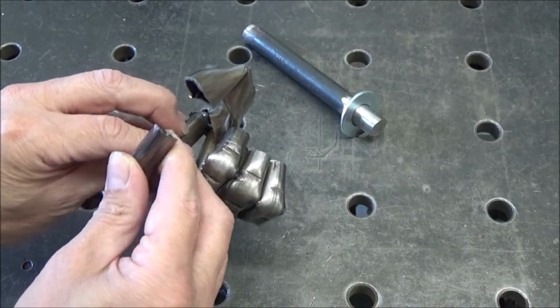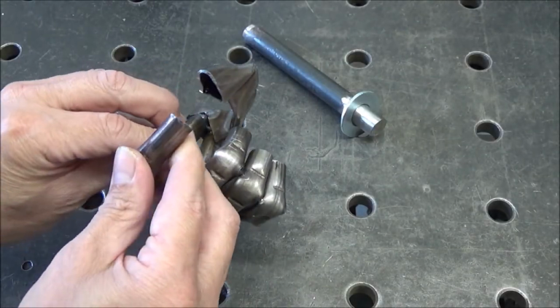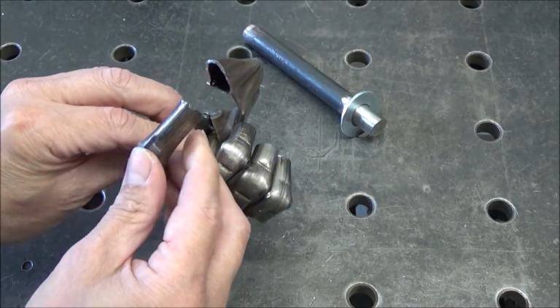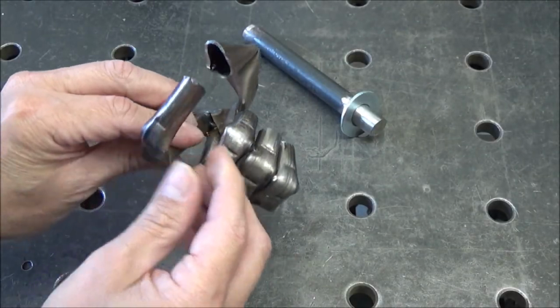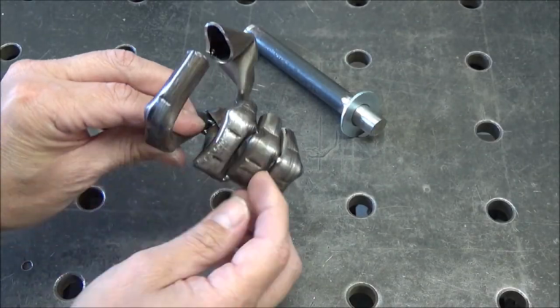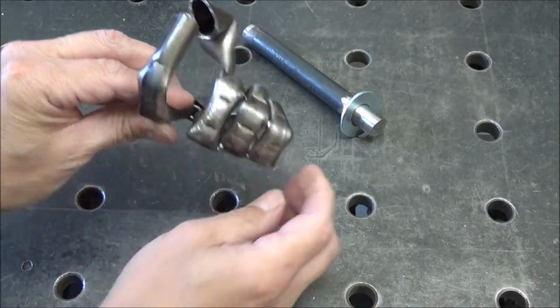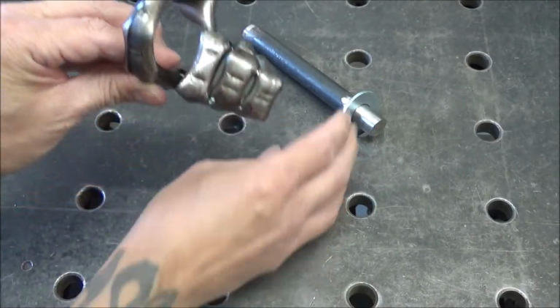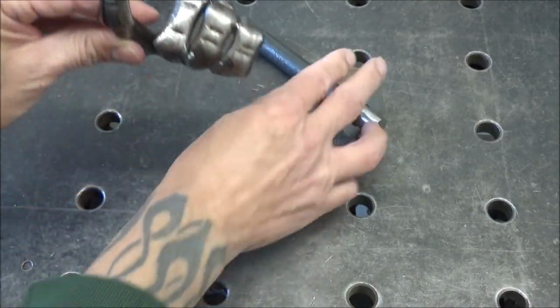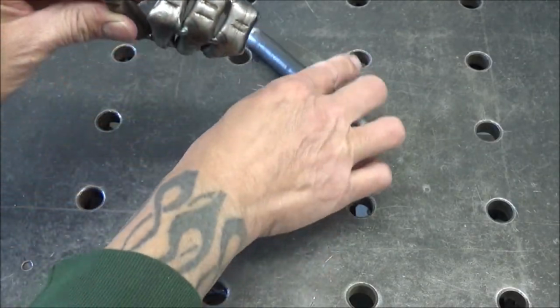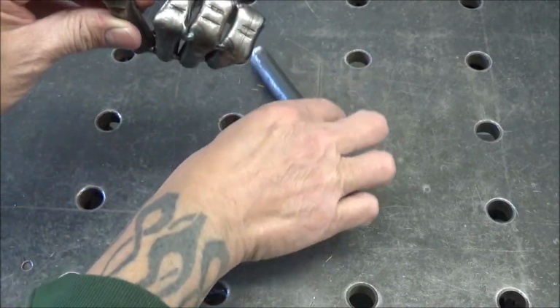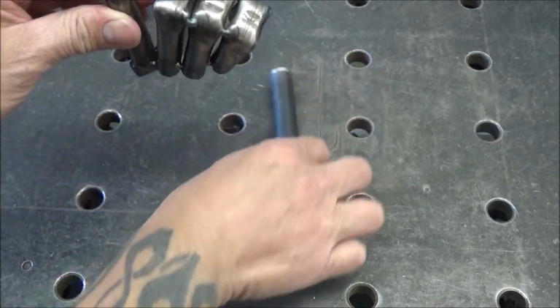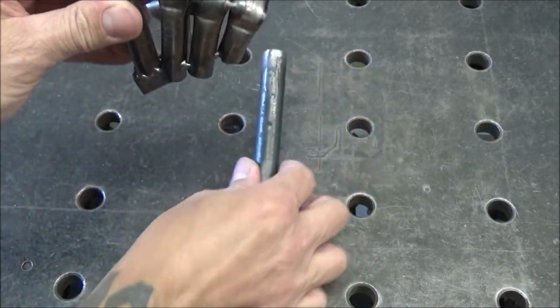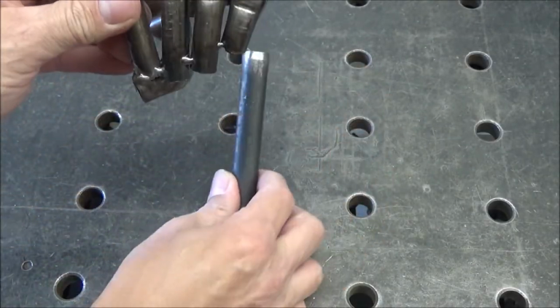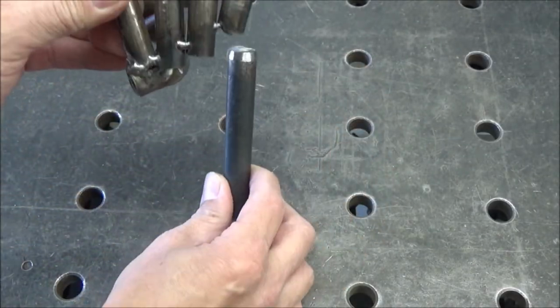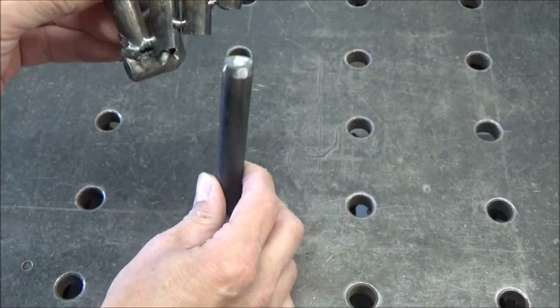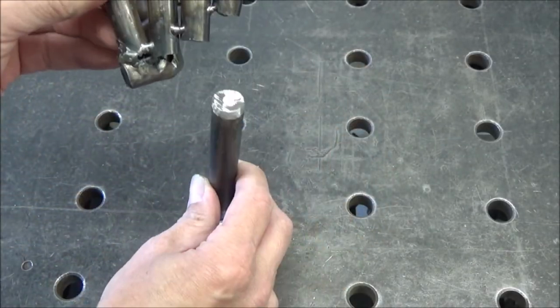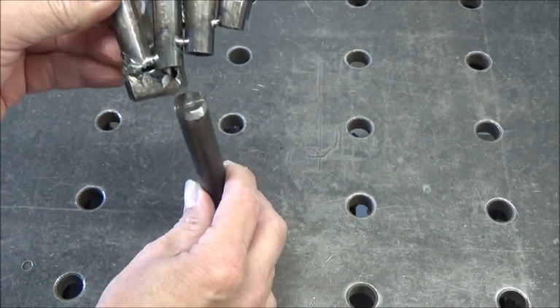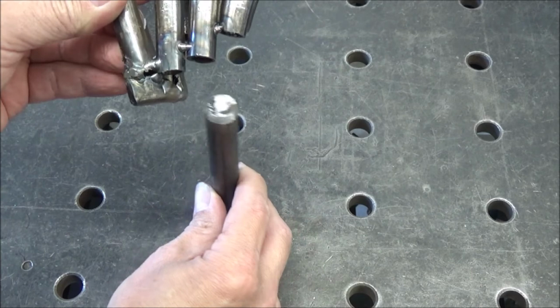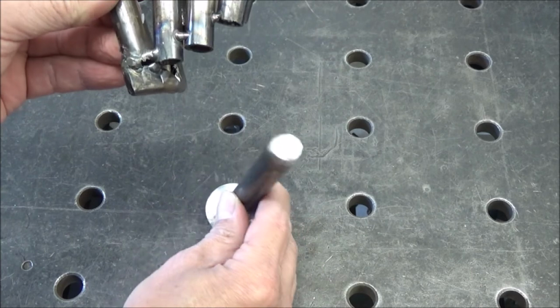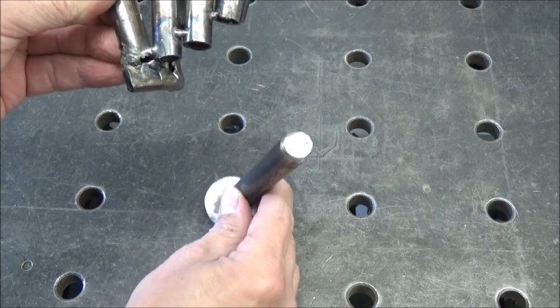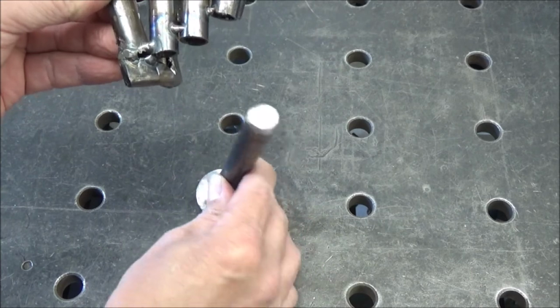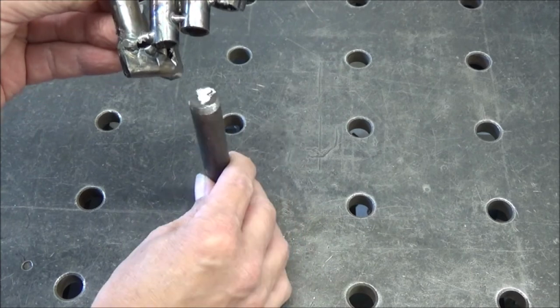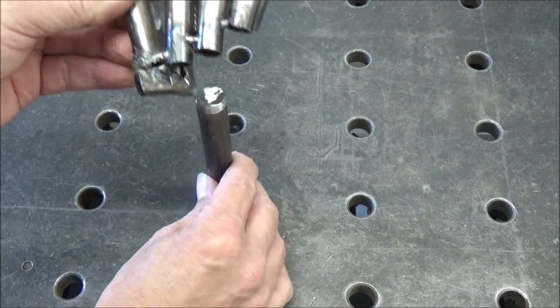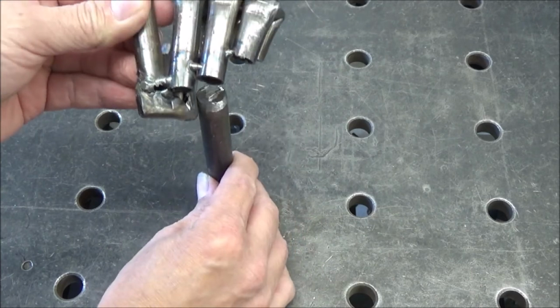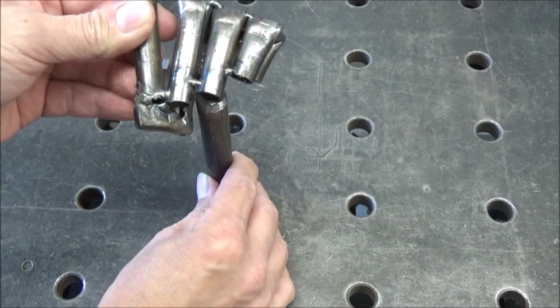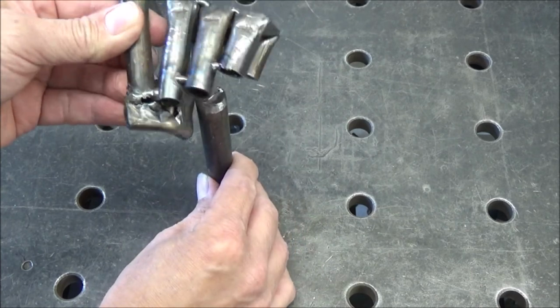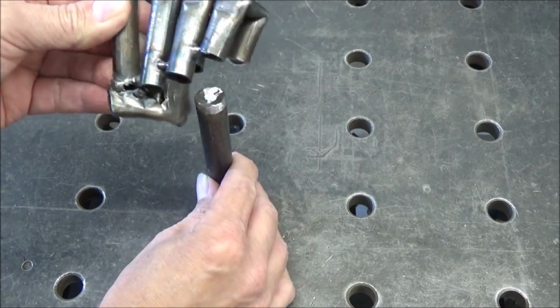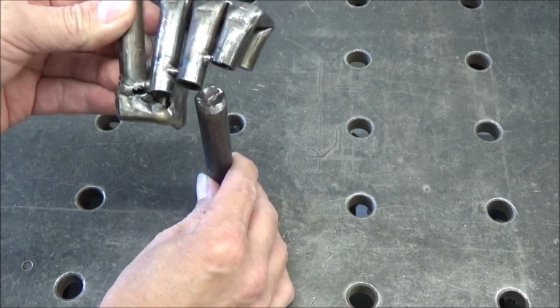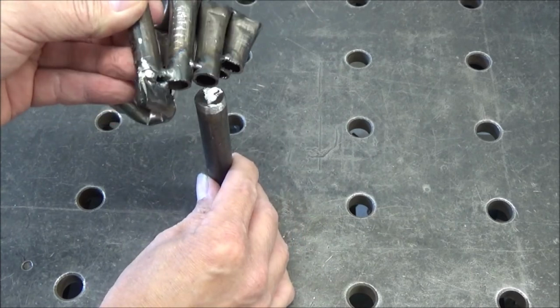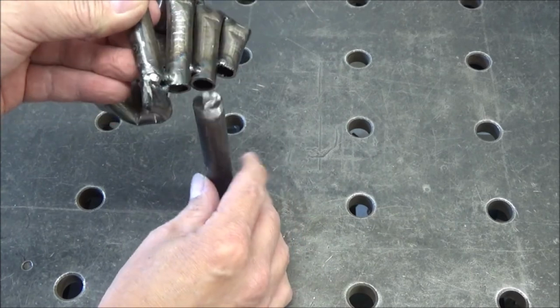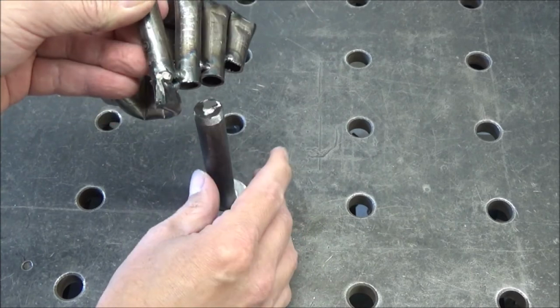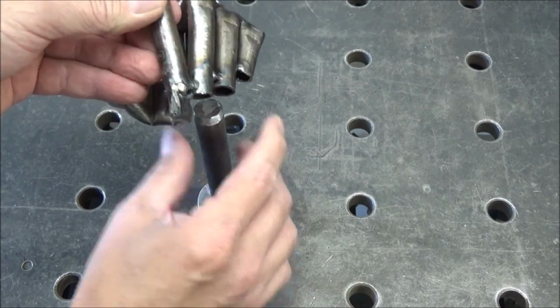I'm going to mount mine to a post, but it can also be mounted to a magnet or a C-clamp or whatever you want to mount it to.